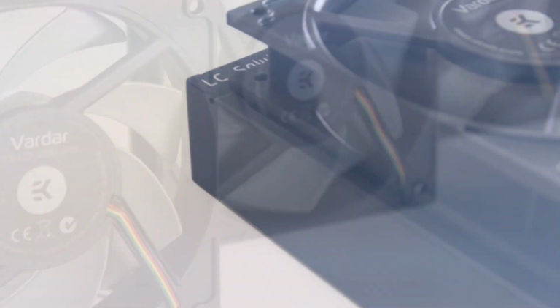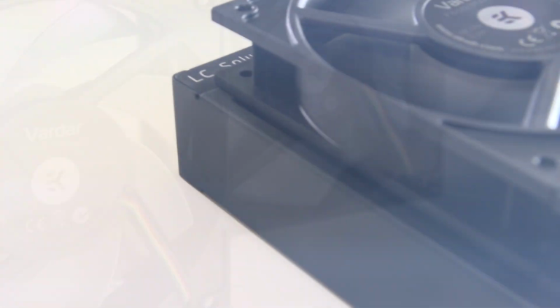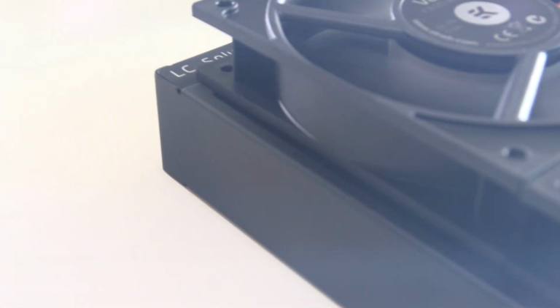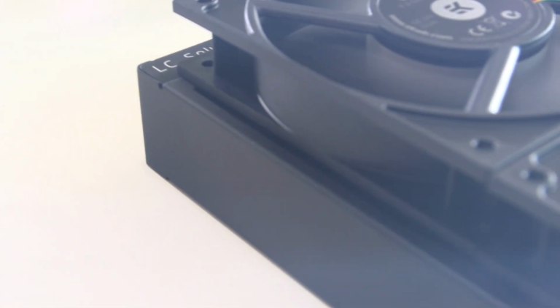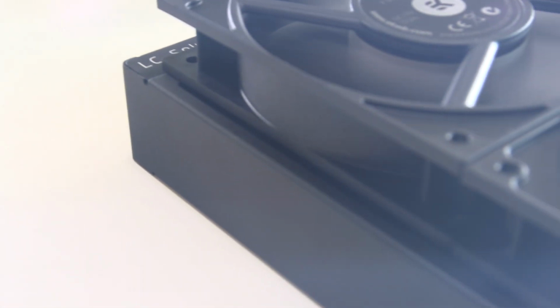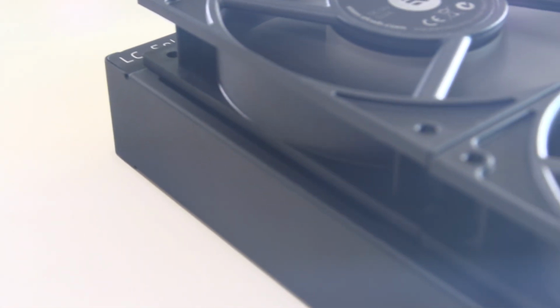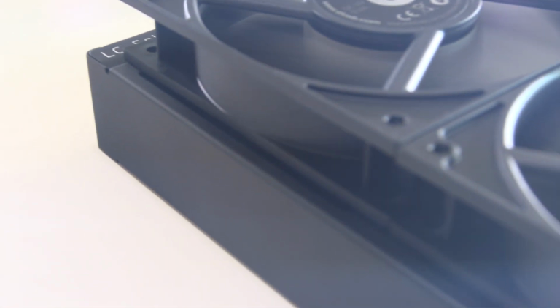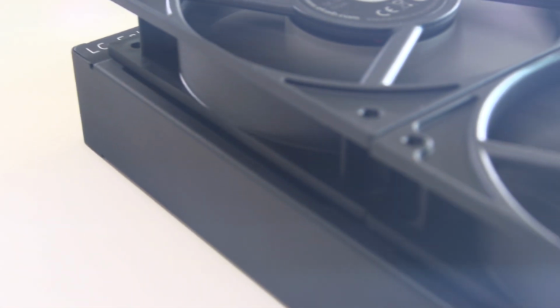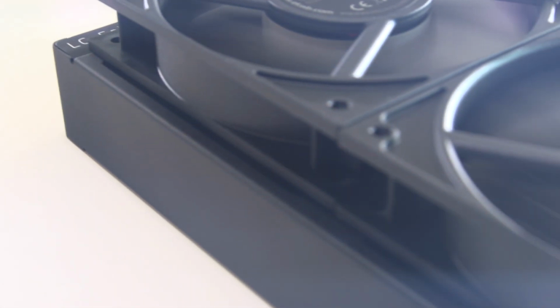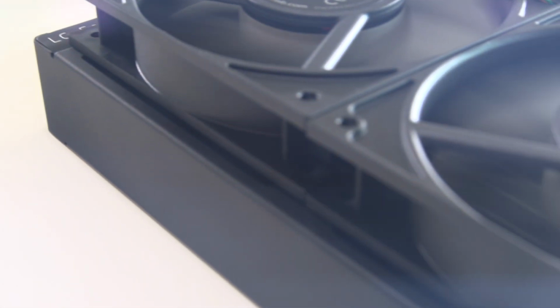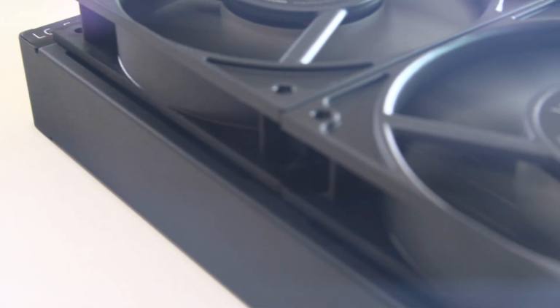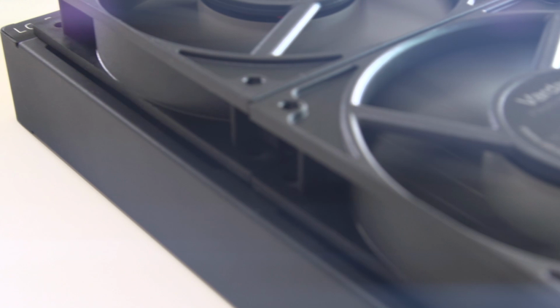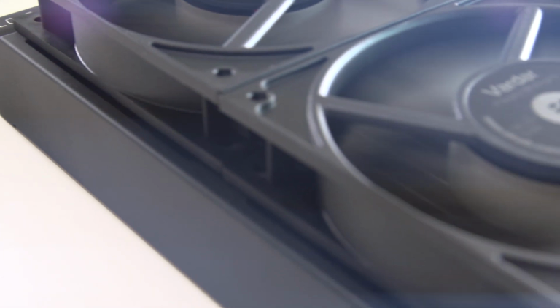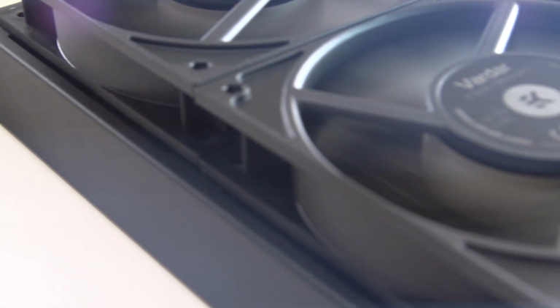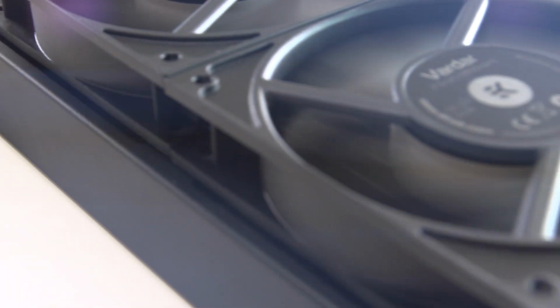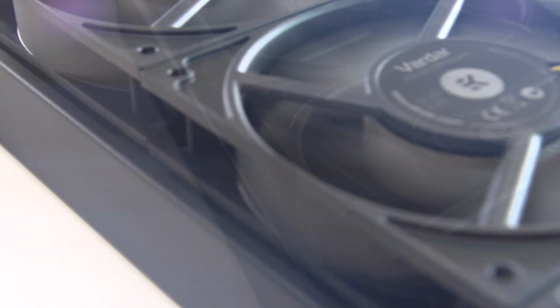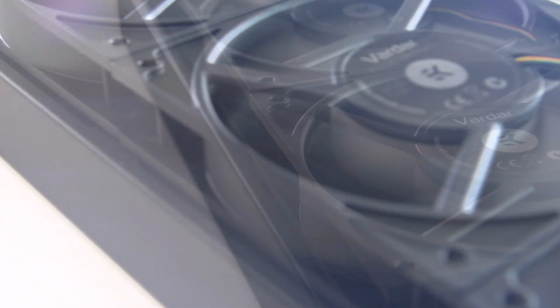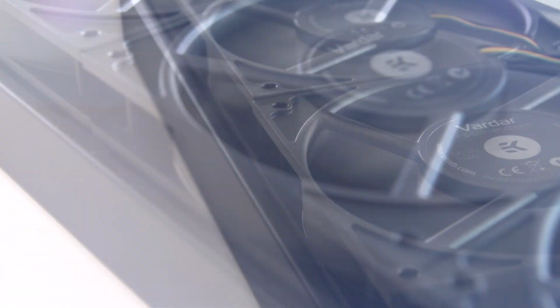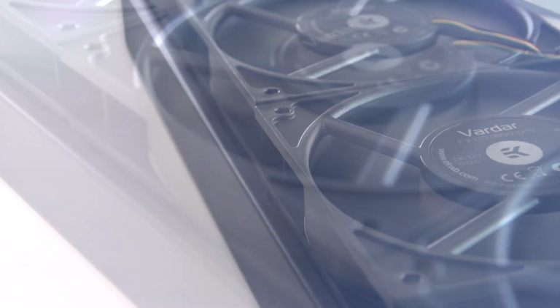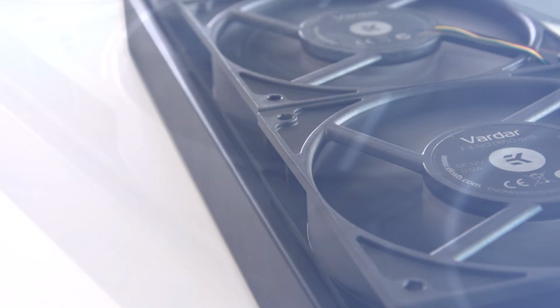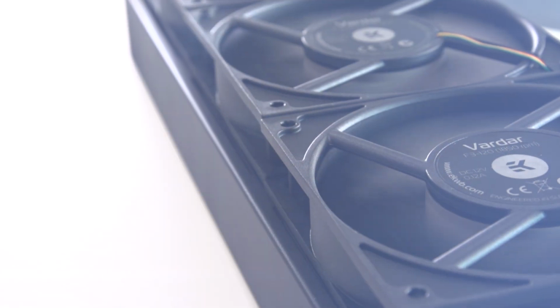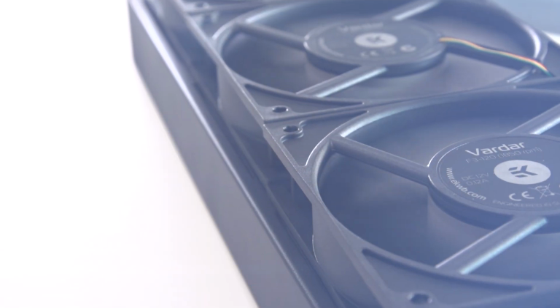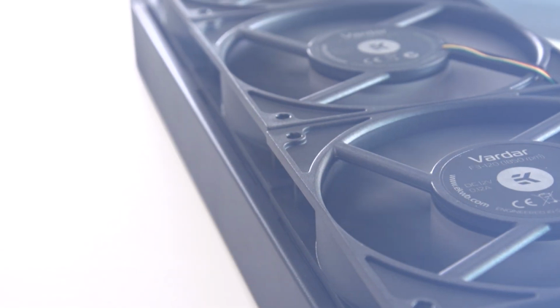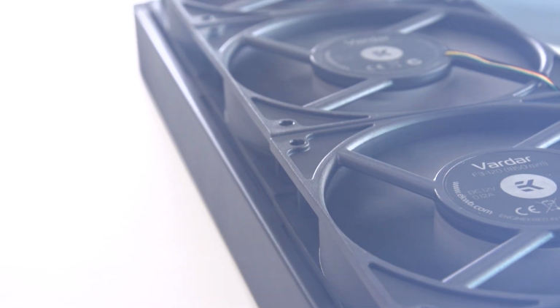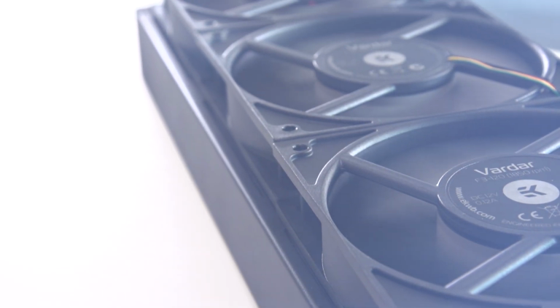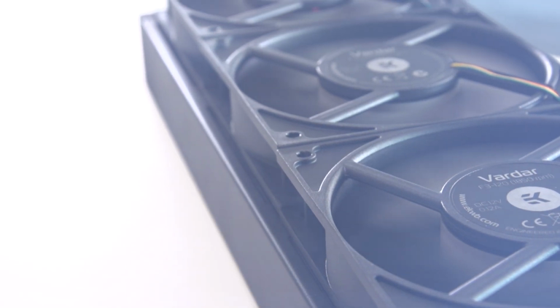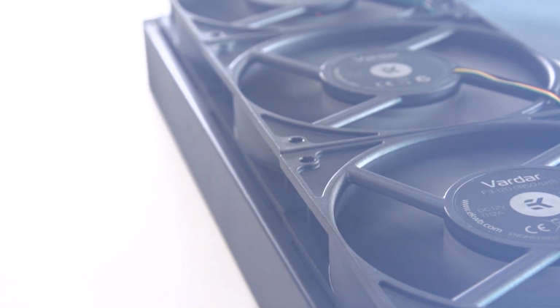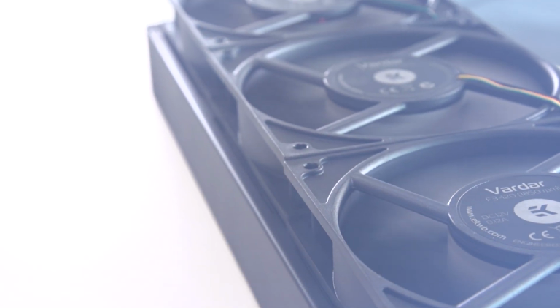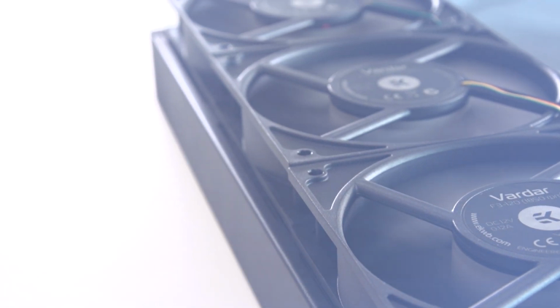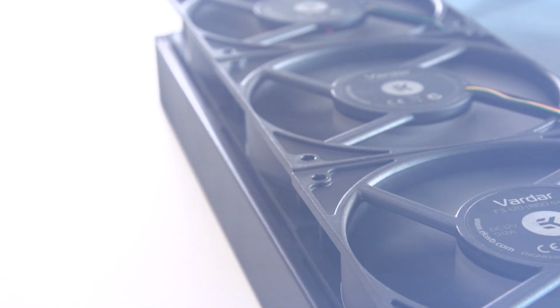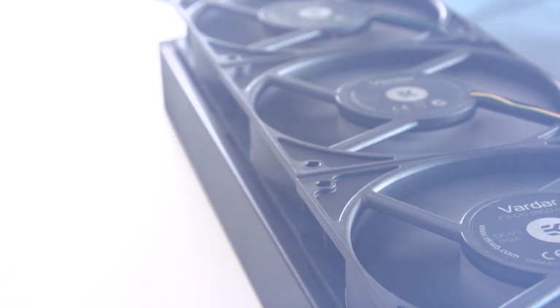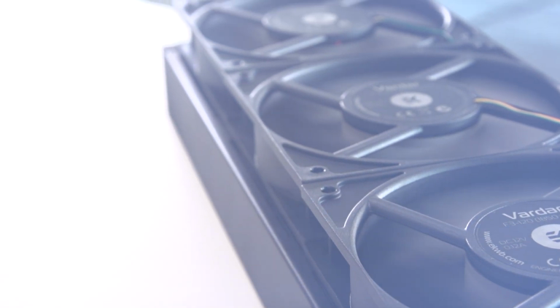We also have our three Vardar fans. These are optimized for water cooling and for this radiator specifically. We encourage enthusiasts and beginners alike to use these fans — we know you'll love them once you give them a try.